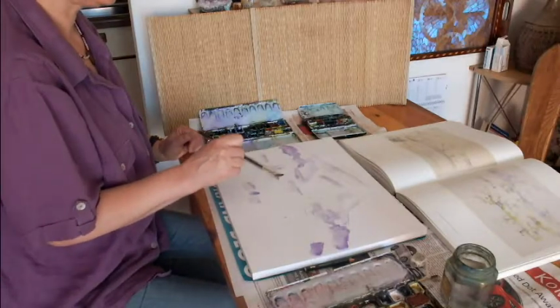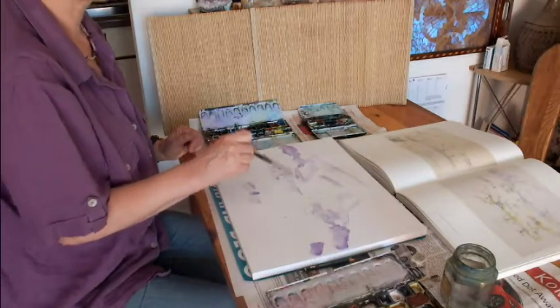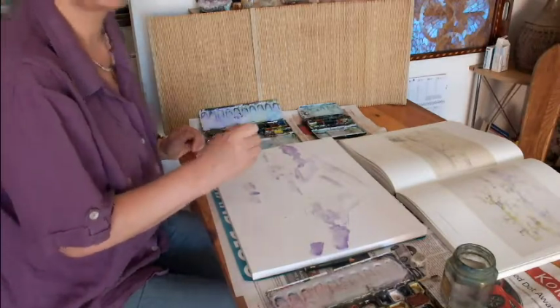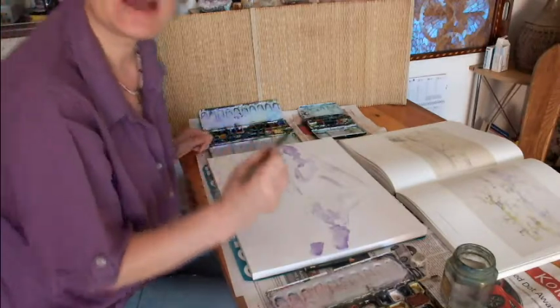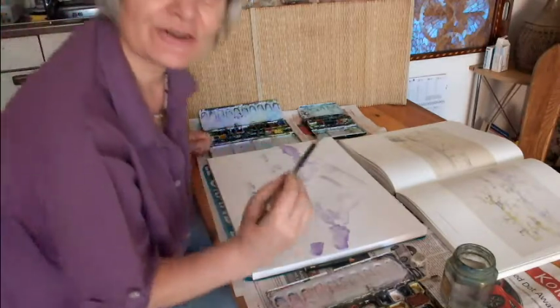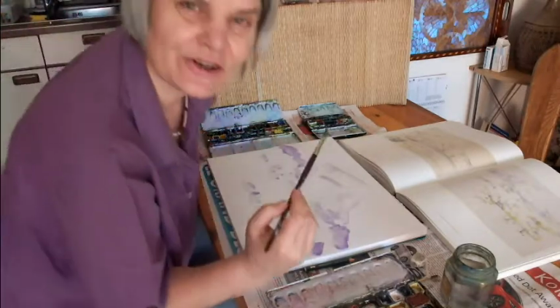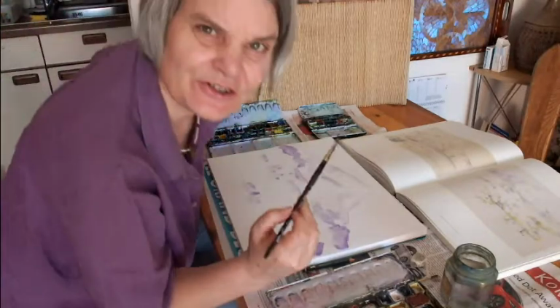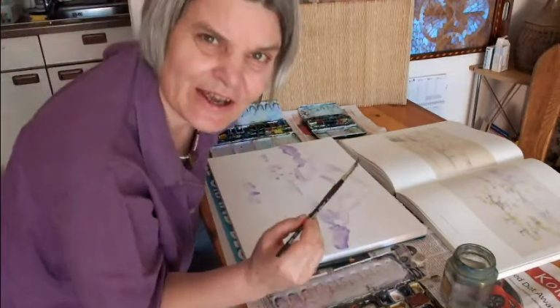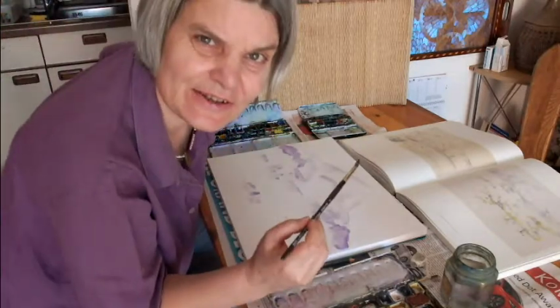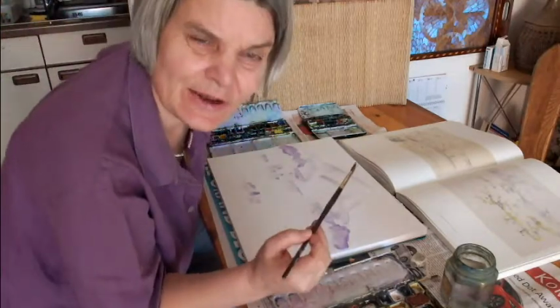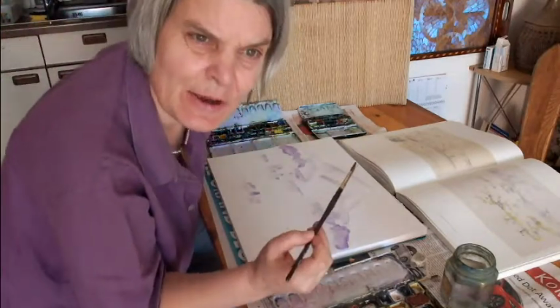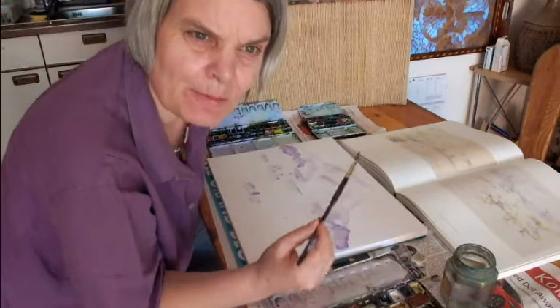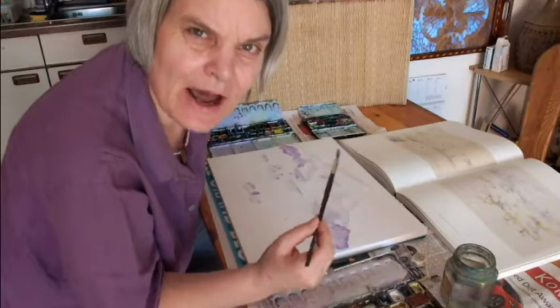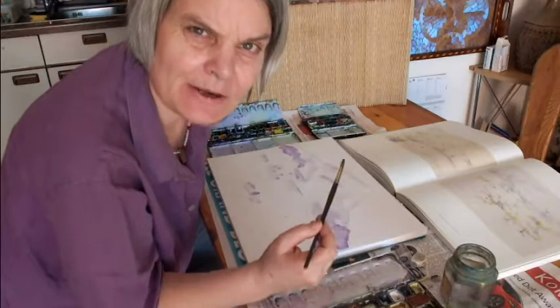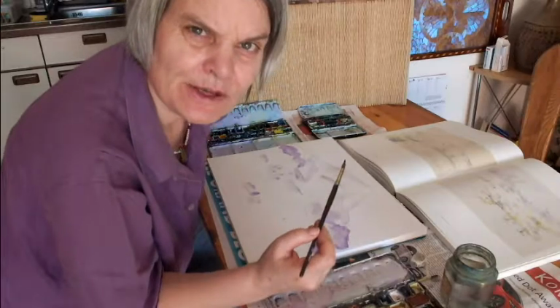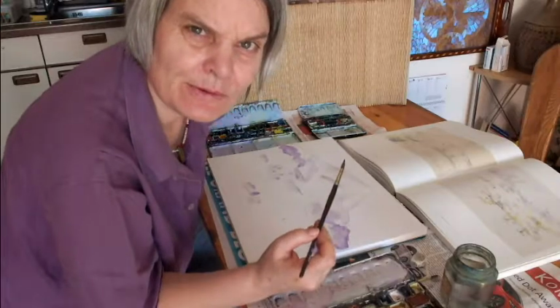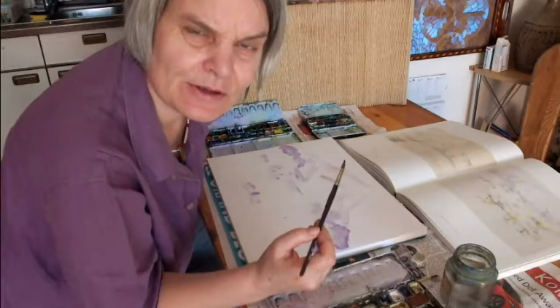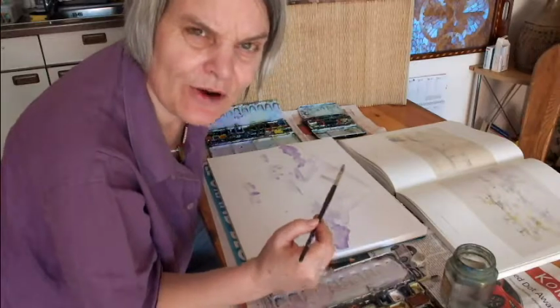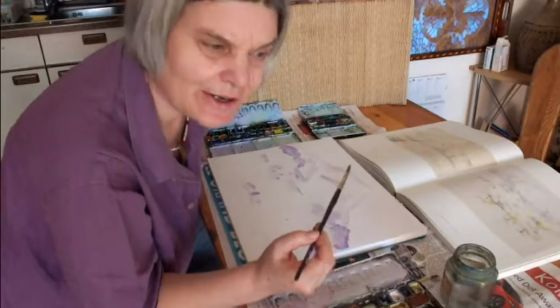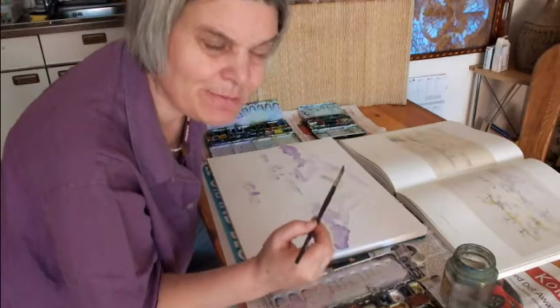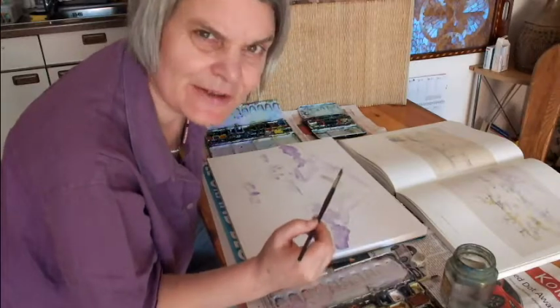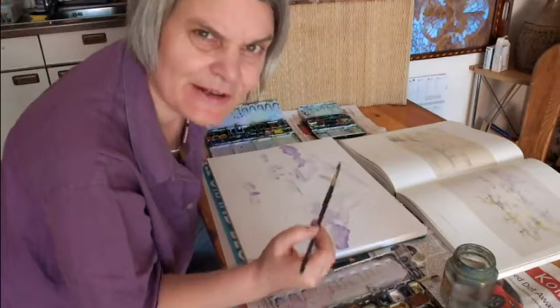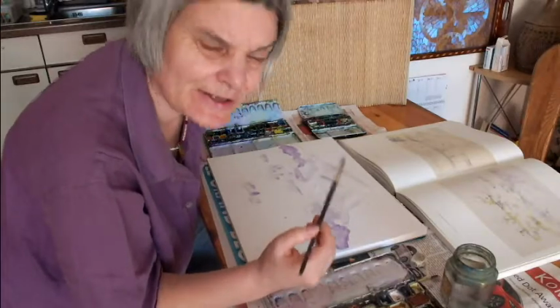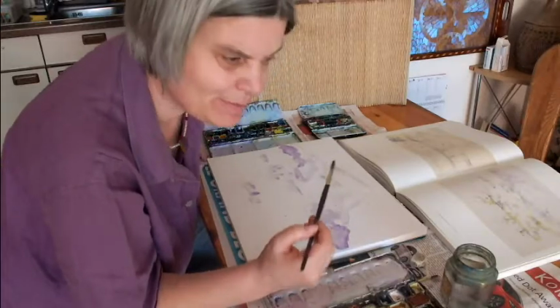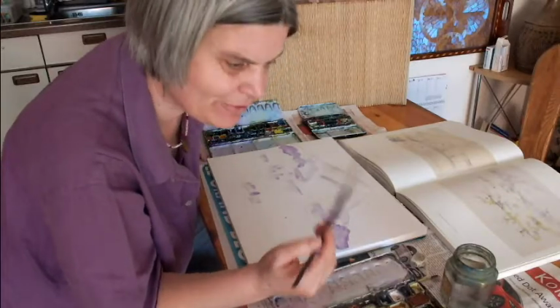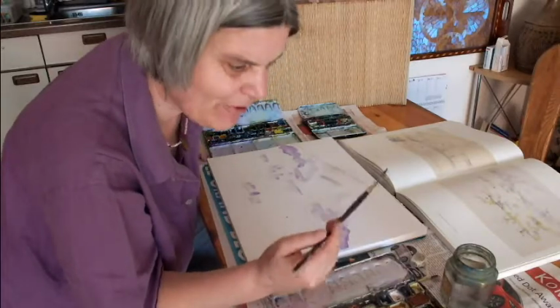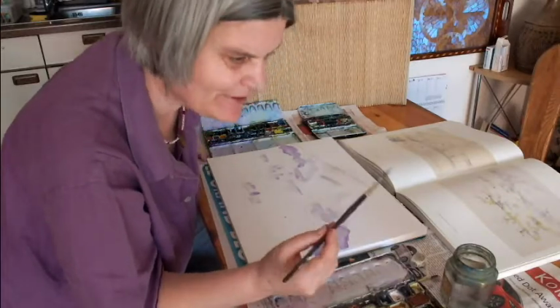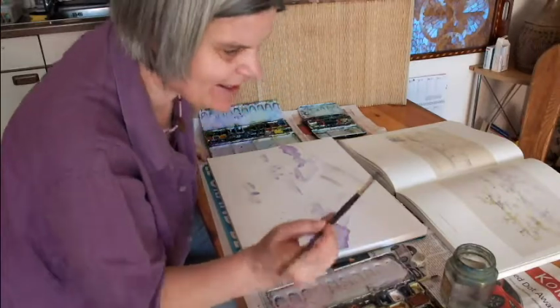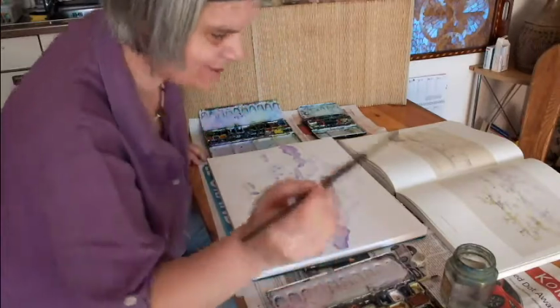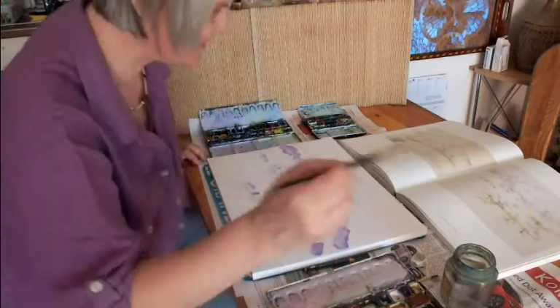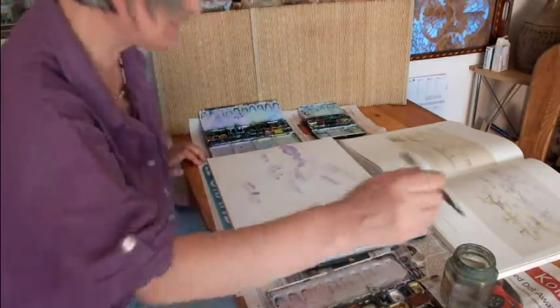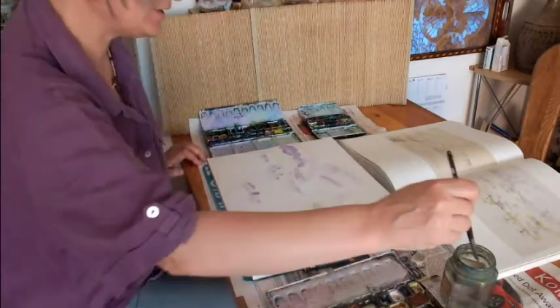Sorry, I forgot to say the primary drawing in pencil I did before I started this video.